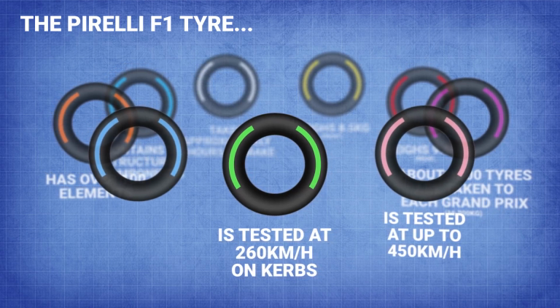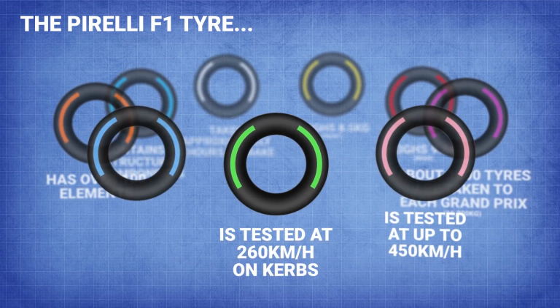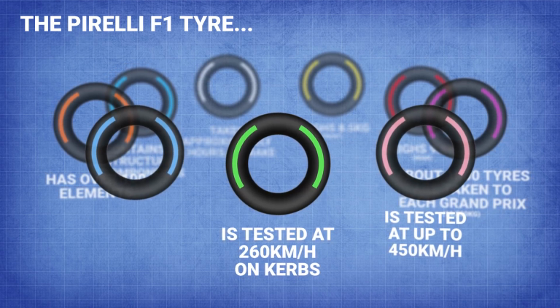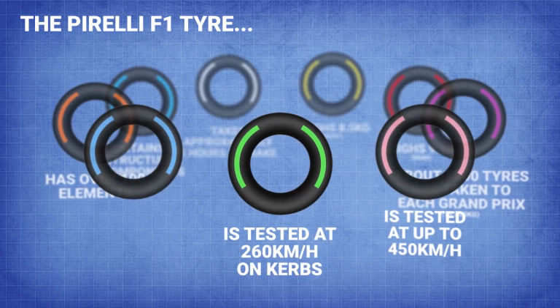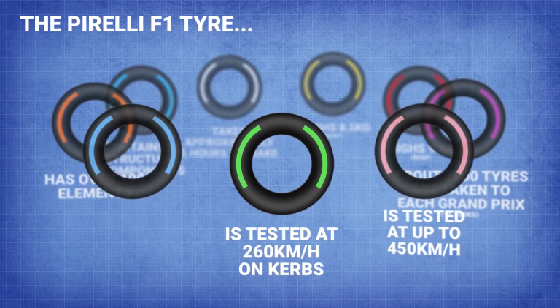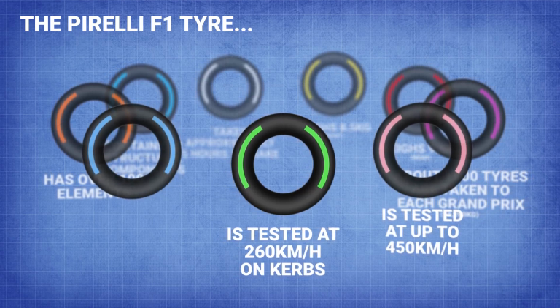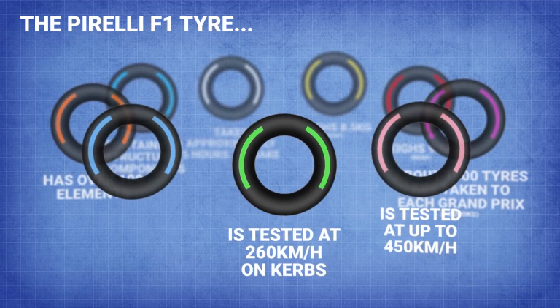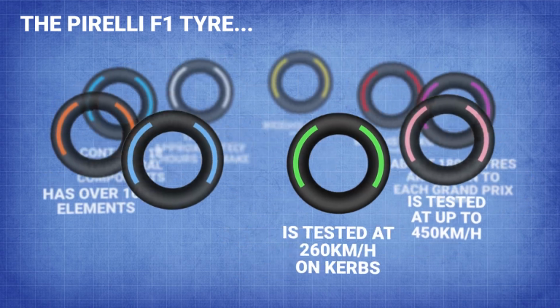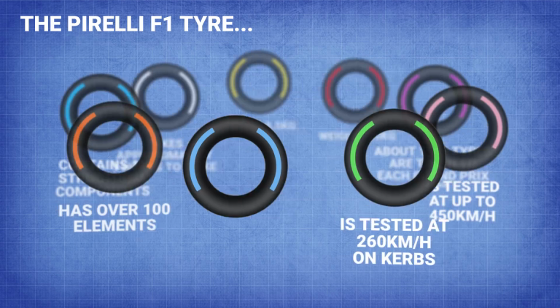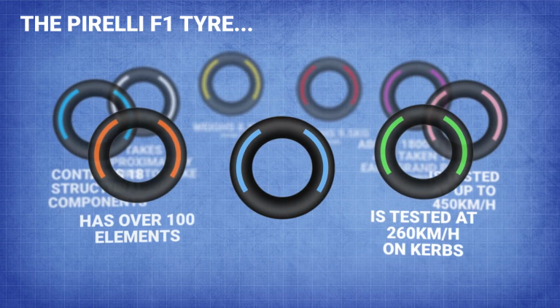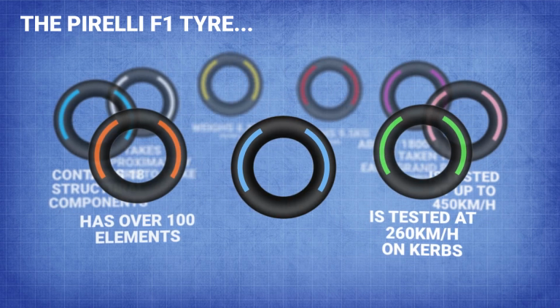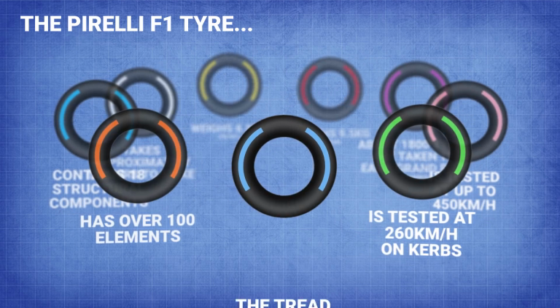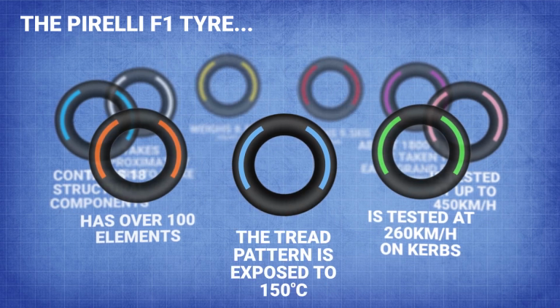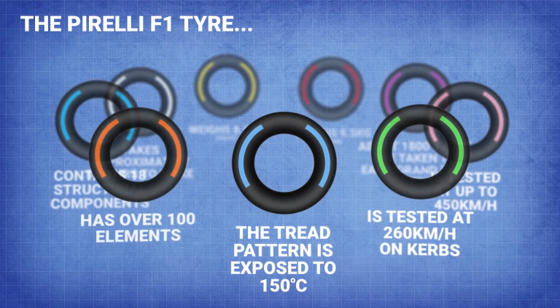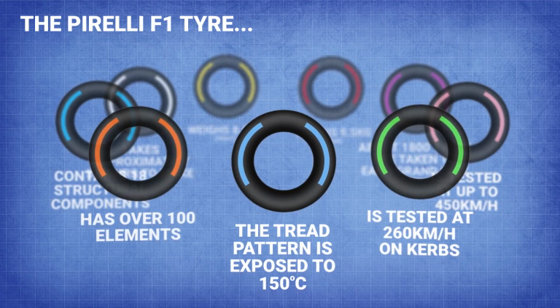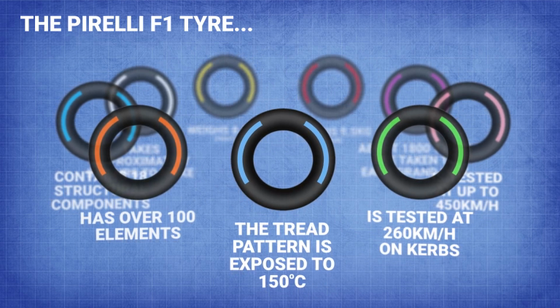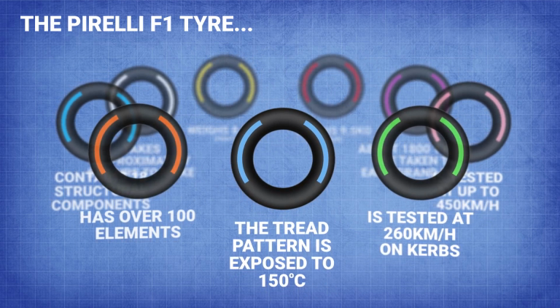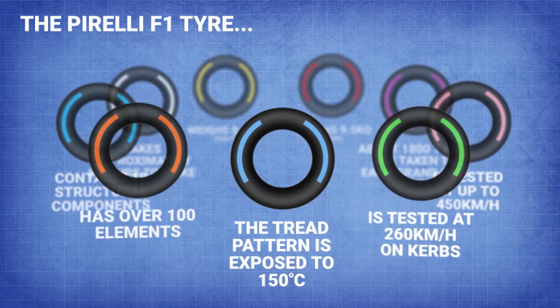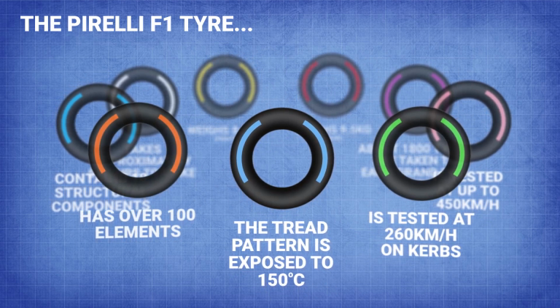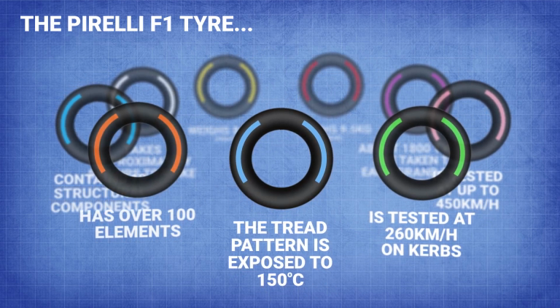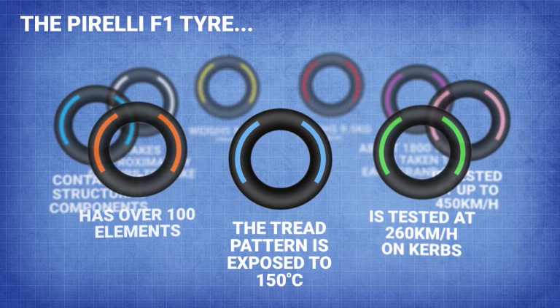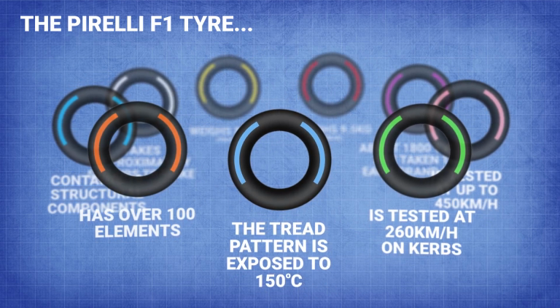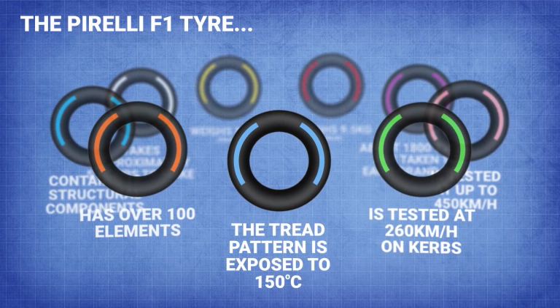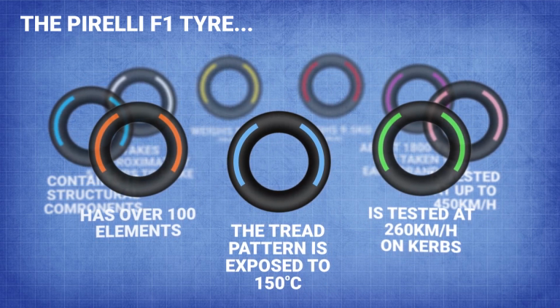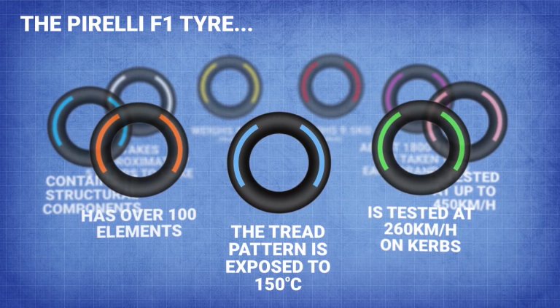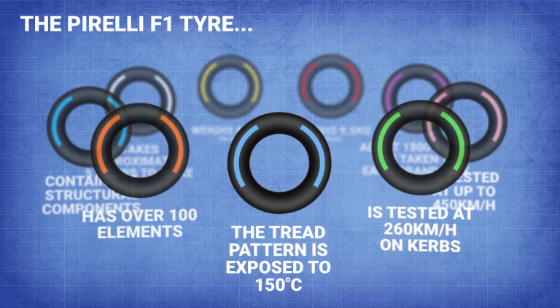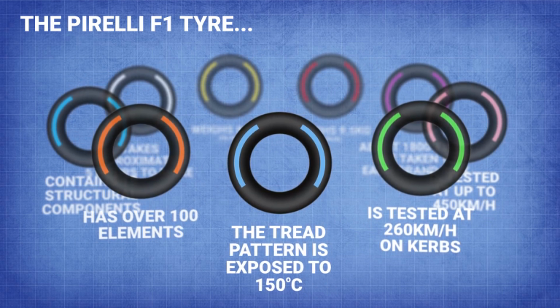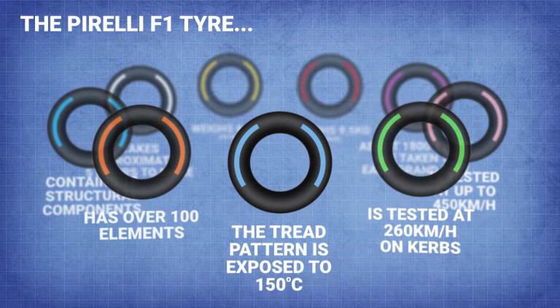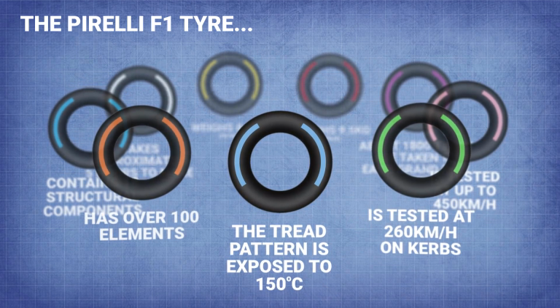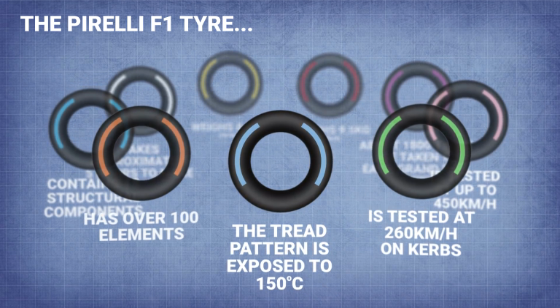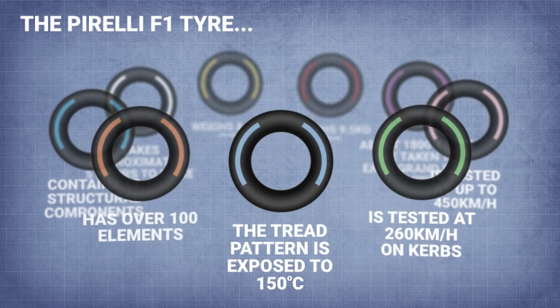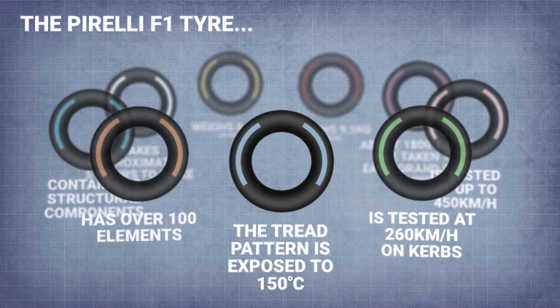That's gonna hurt. And for temperature testing, 150 degrees is what the tread pattern is exposed to. These poor tyres really do get abused.